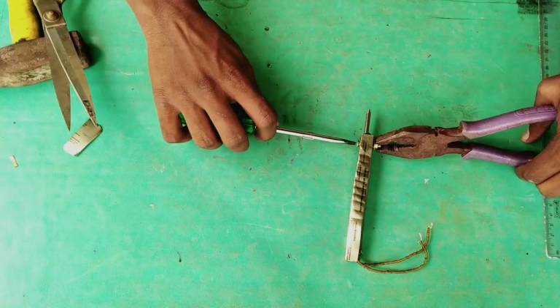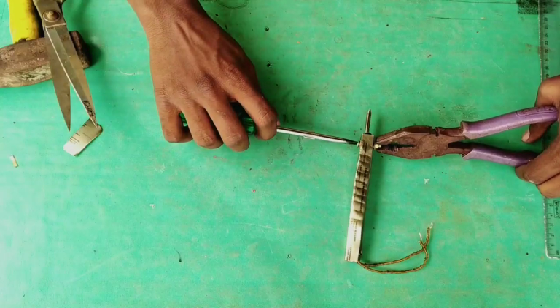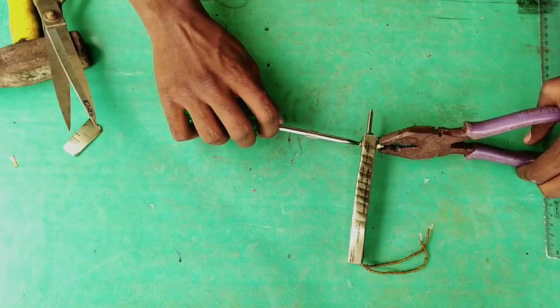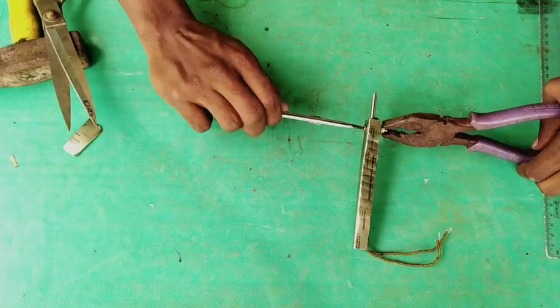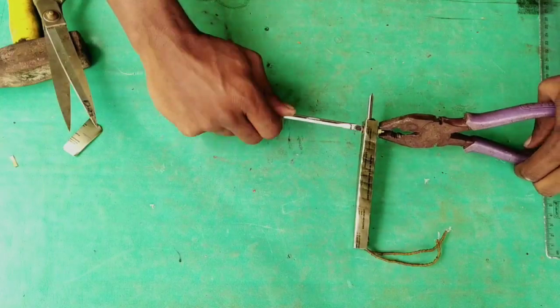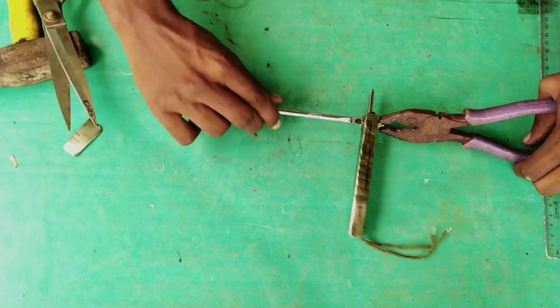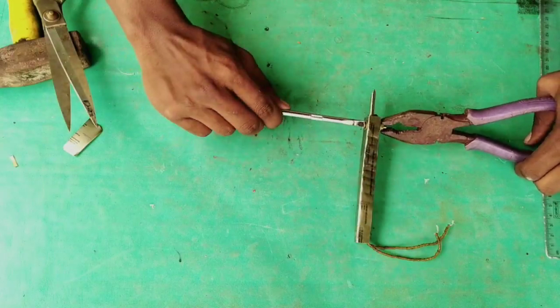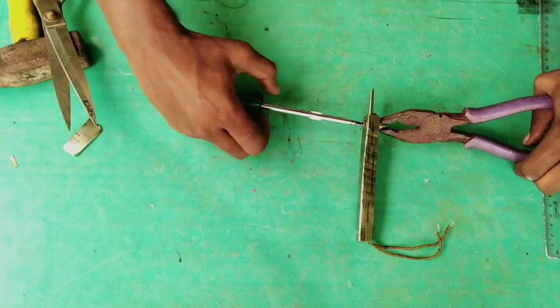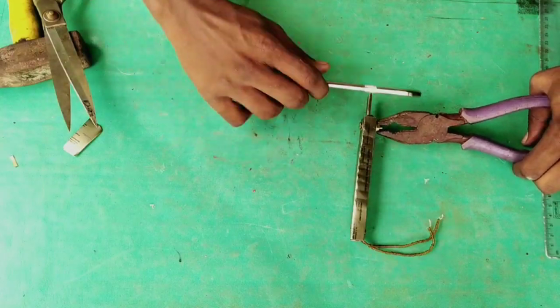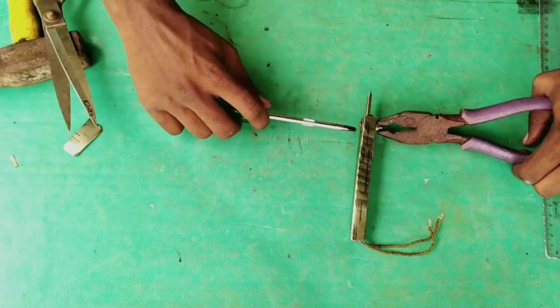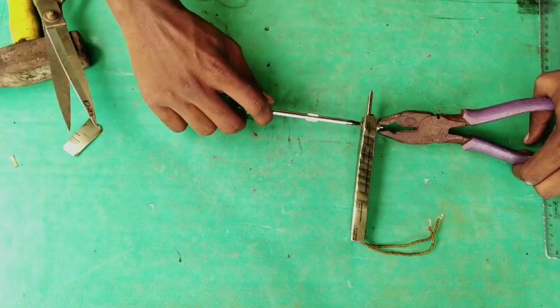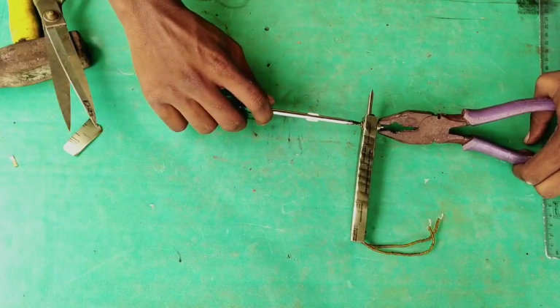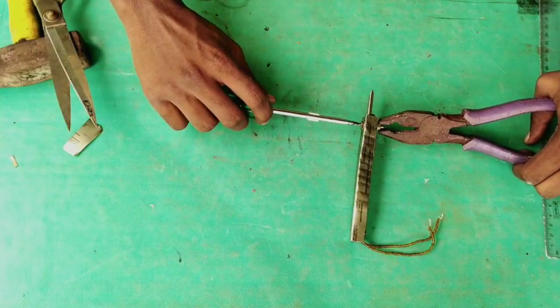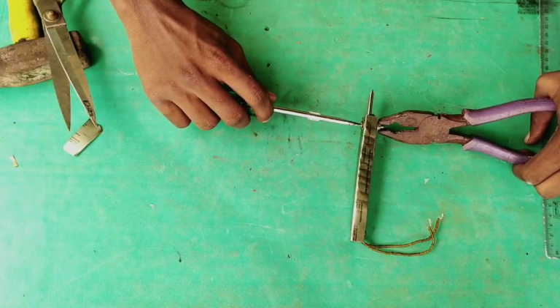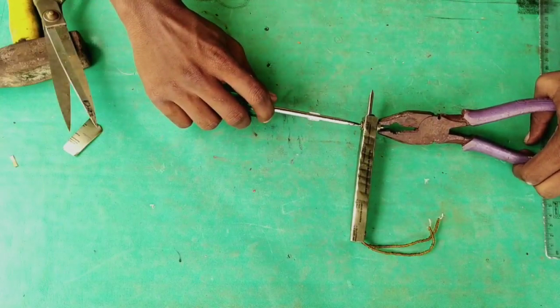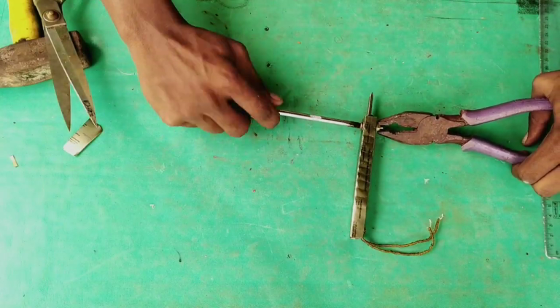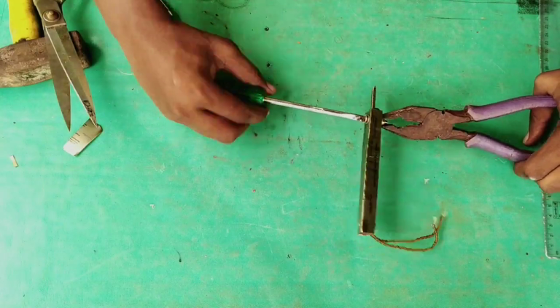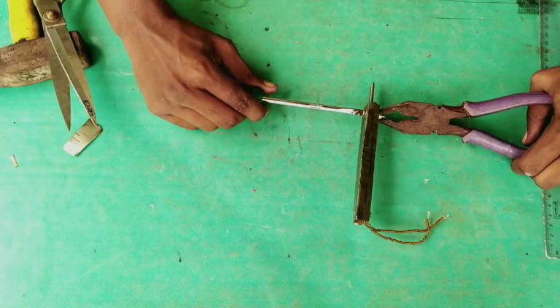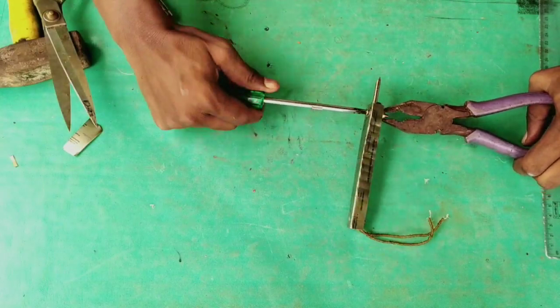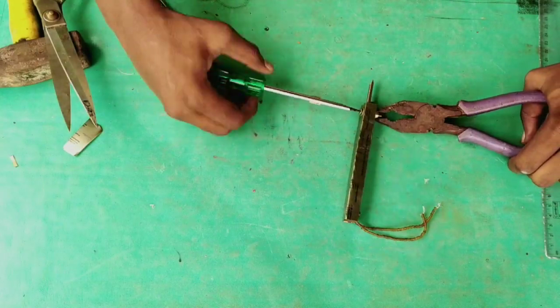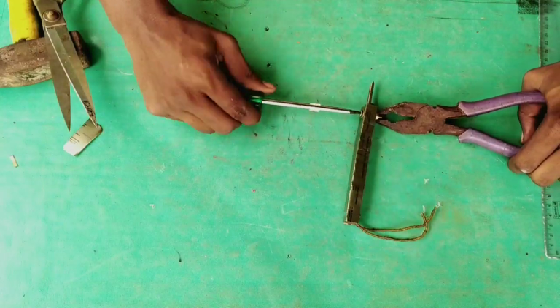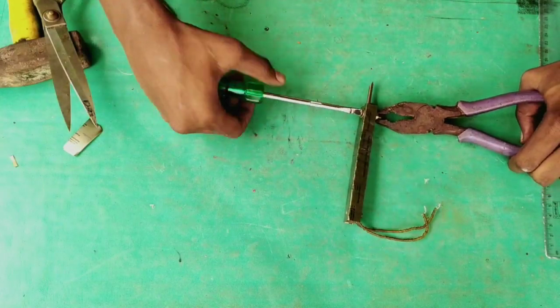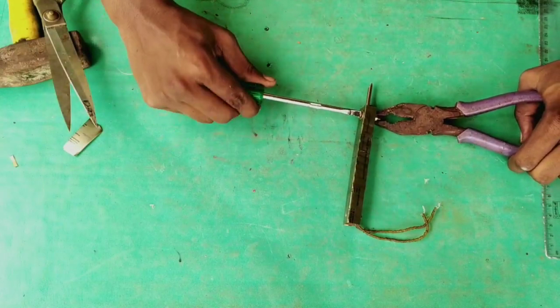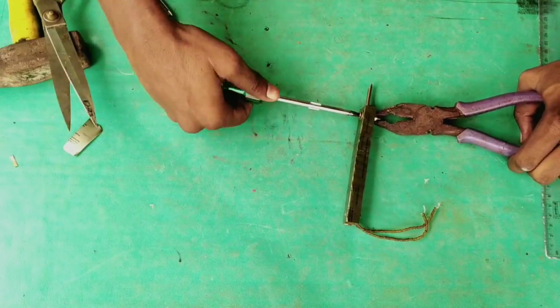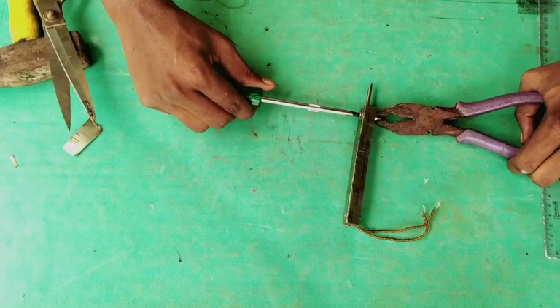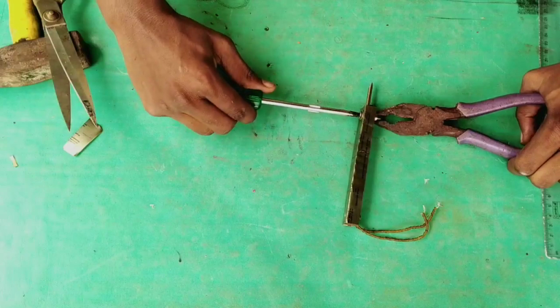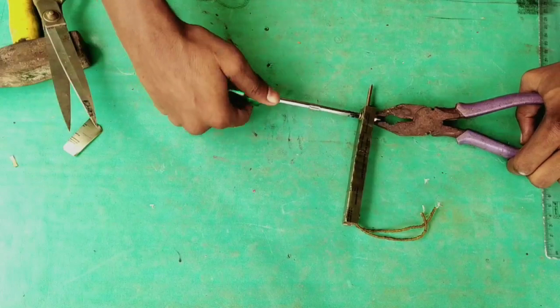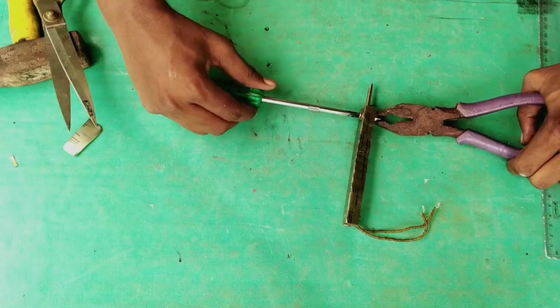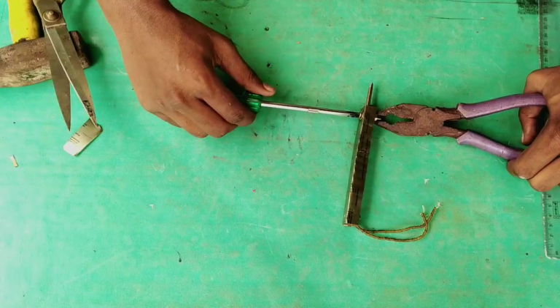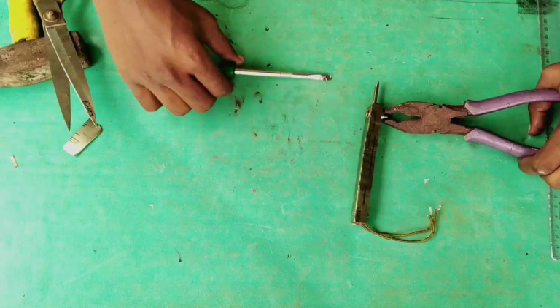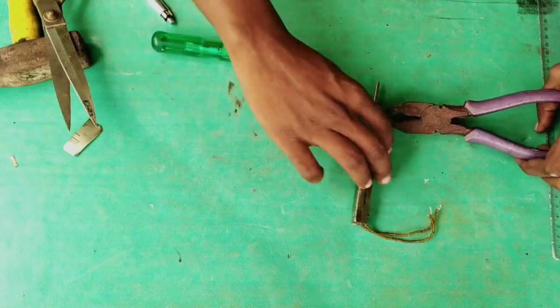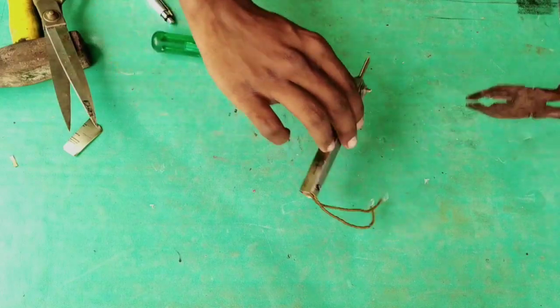If you tighten it, the rod will be added to the rod. If you are doing this, you will be able to screw it.